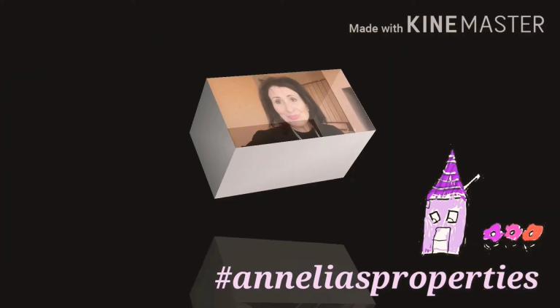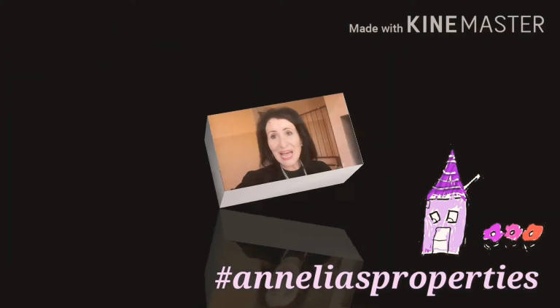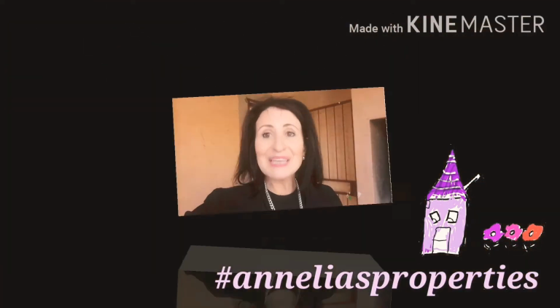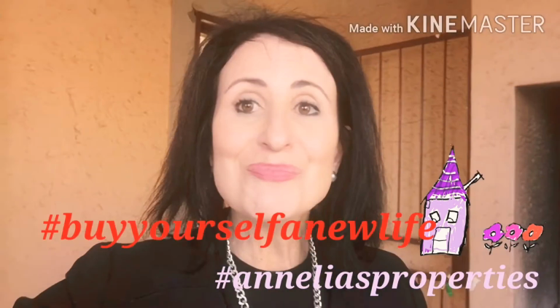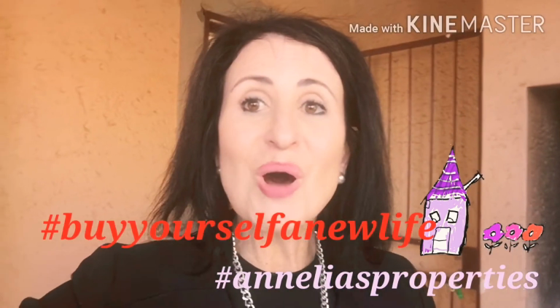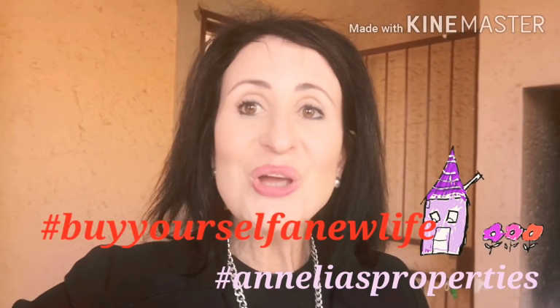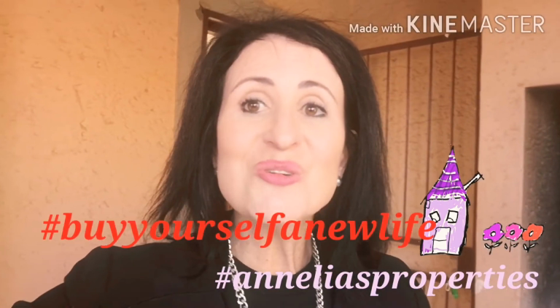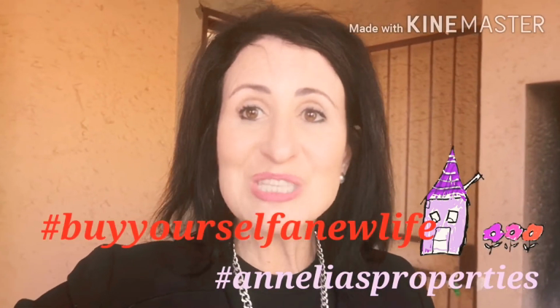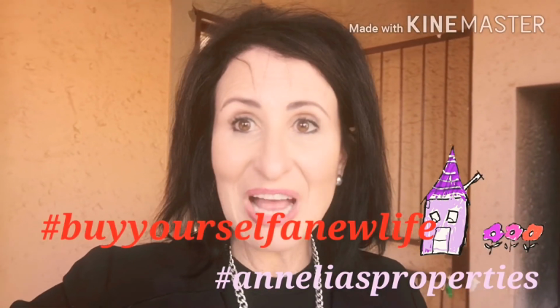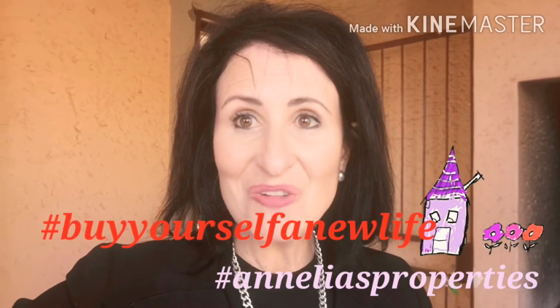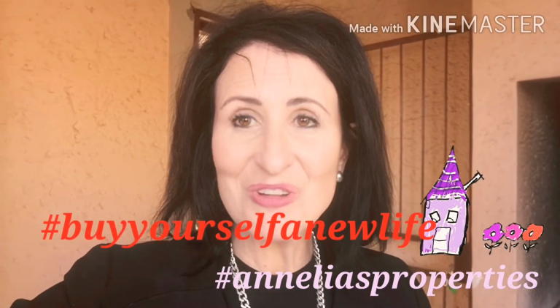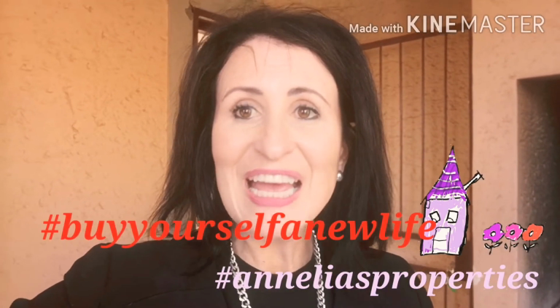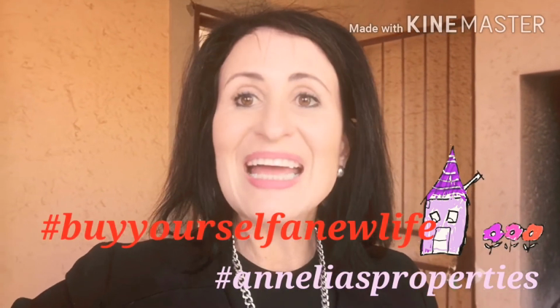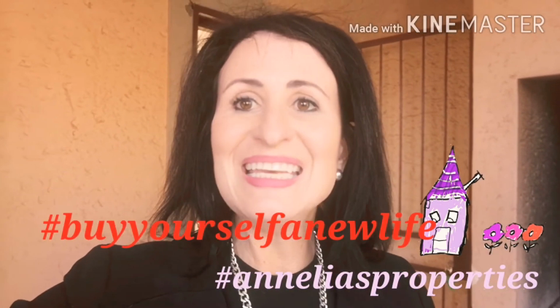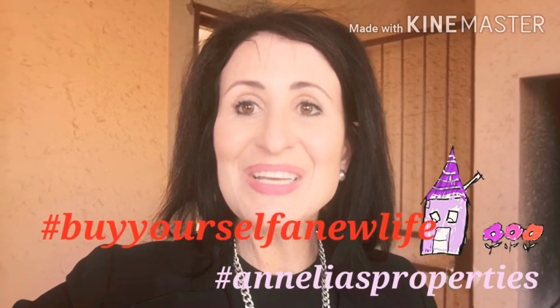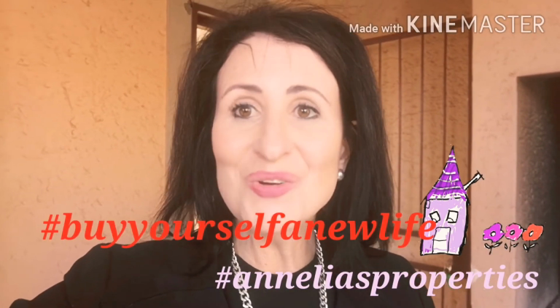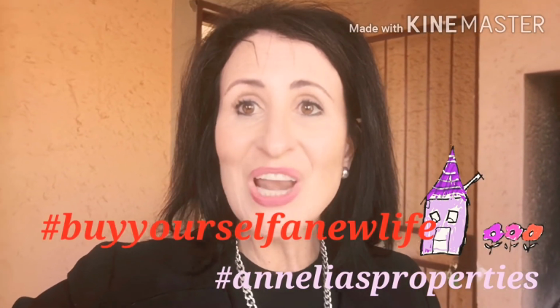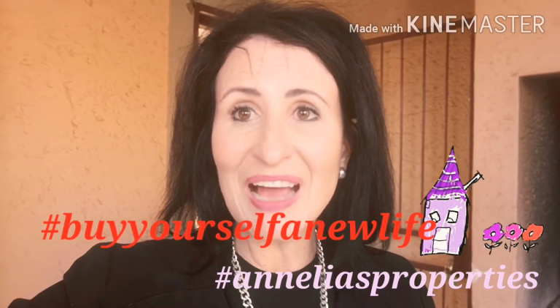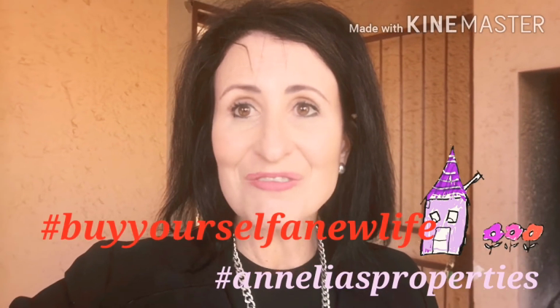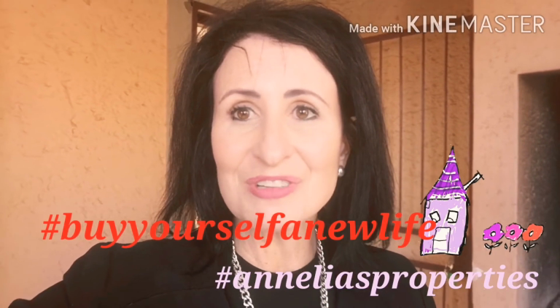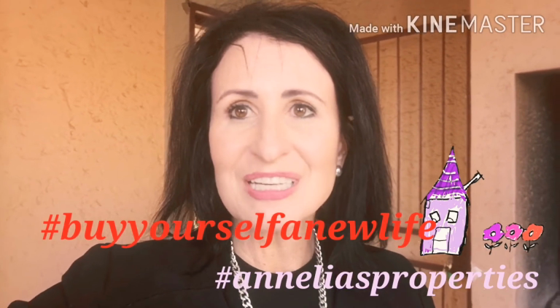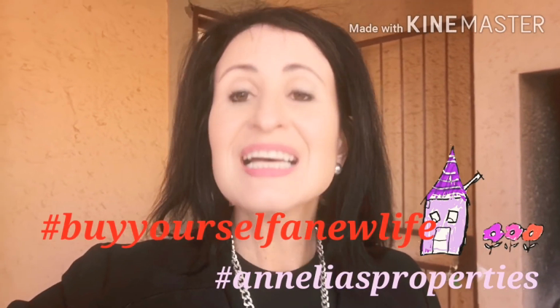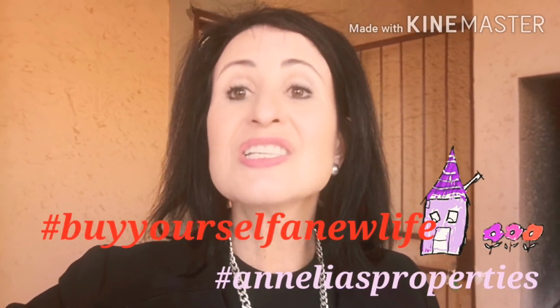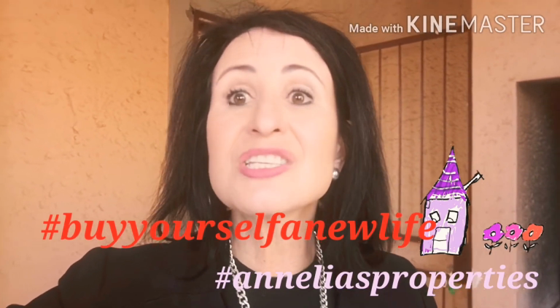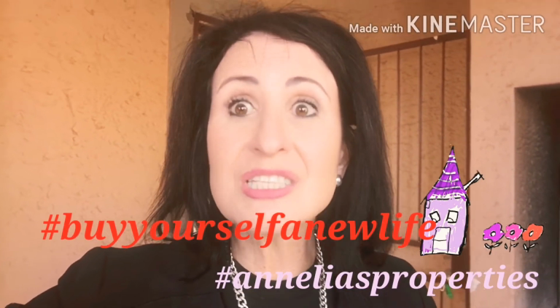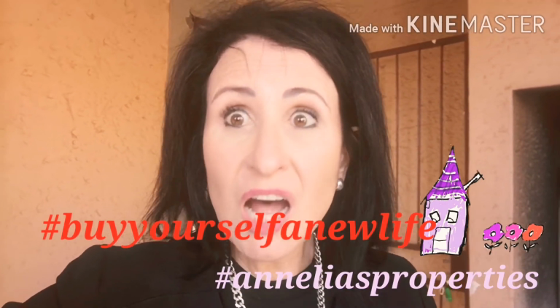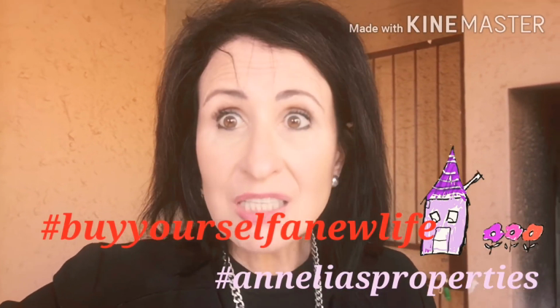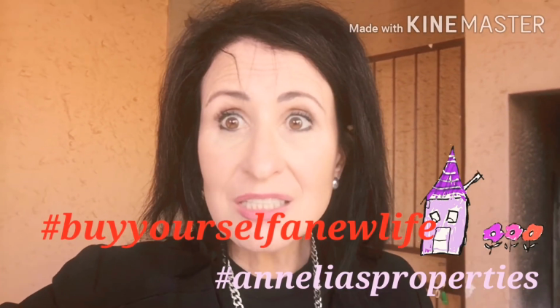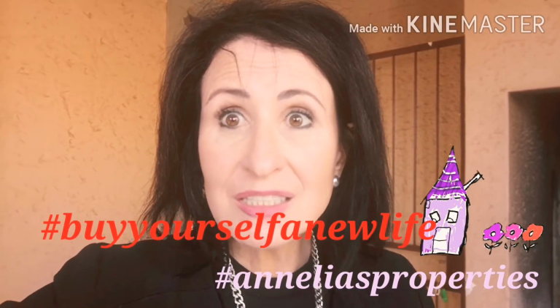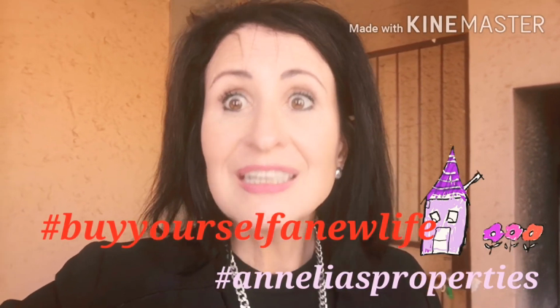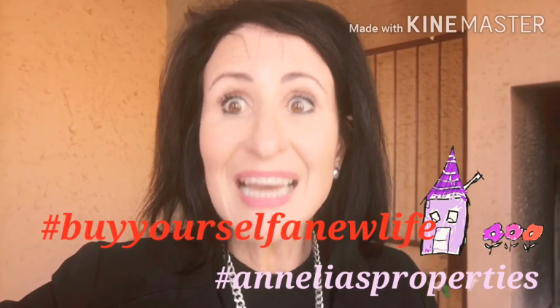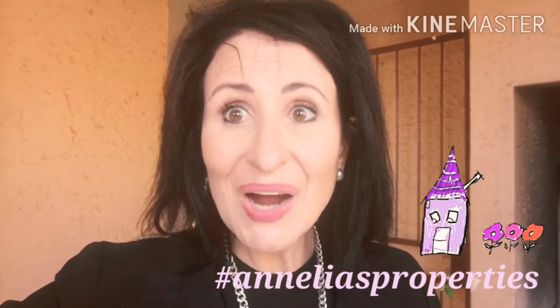Come and buy yourself a new life. Start now.